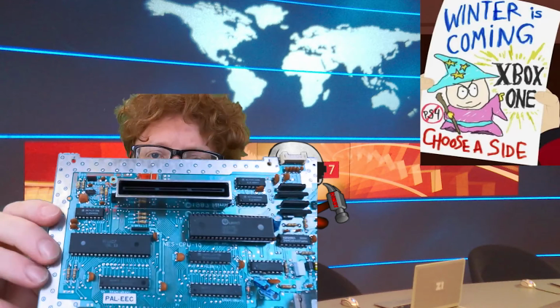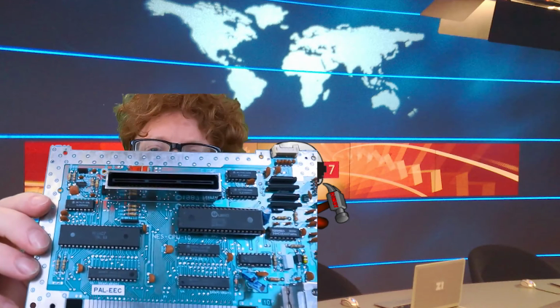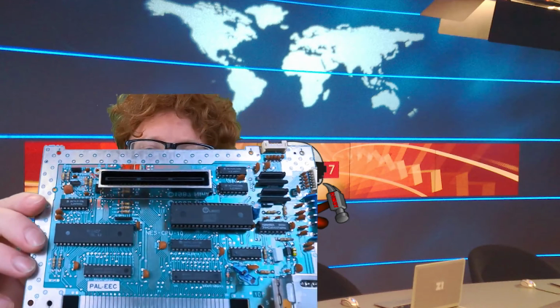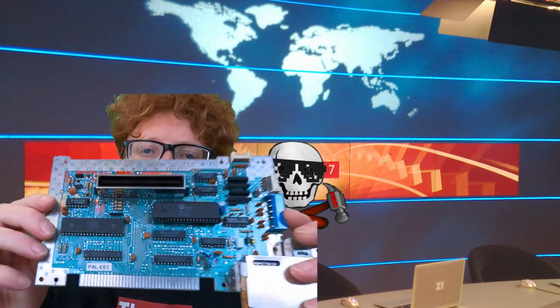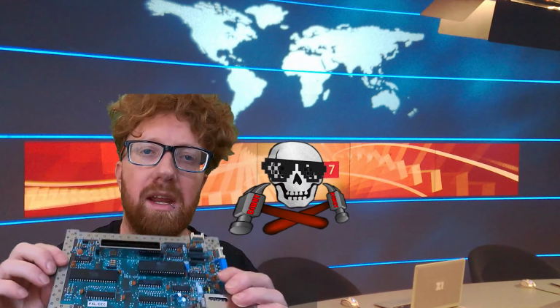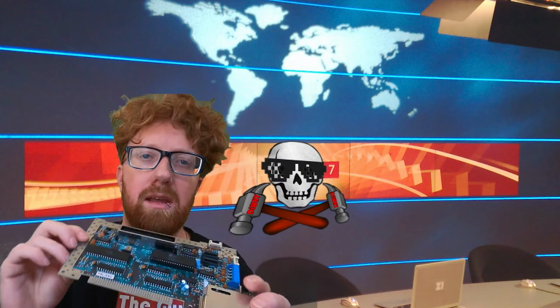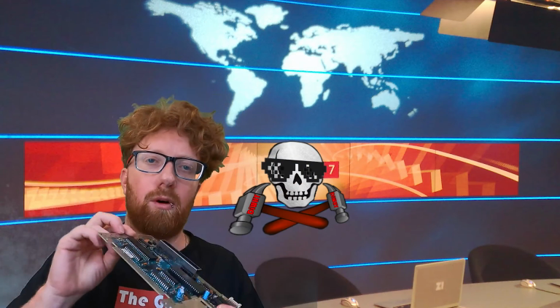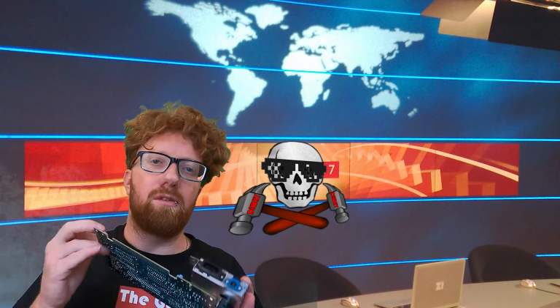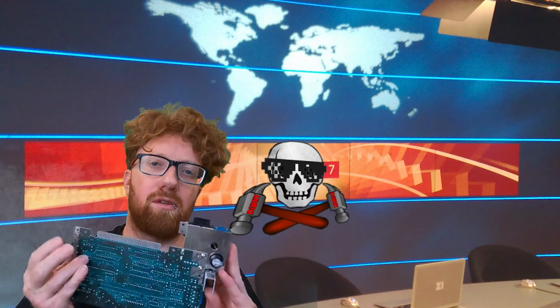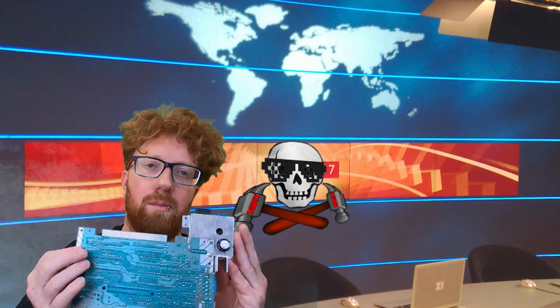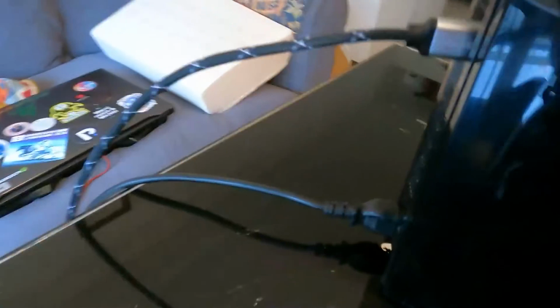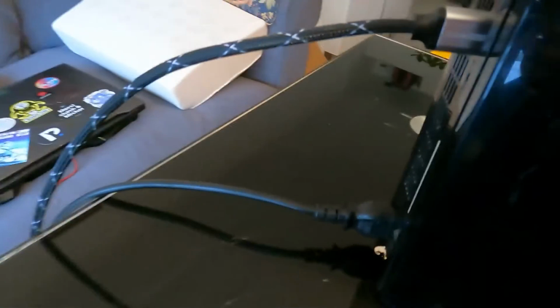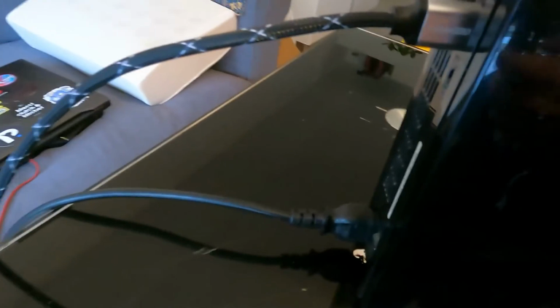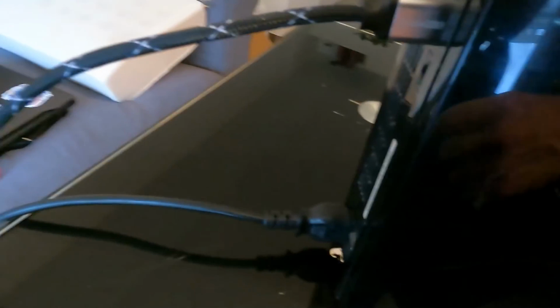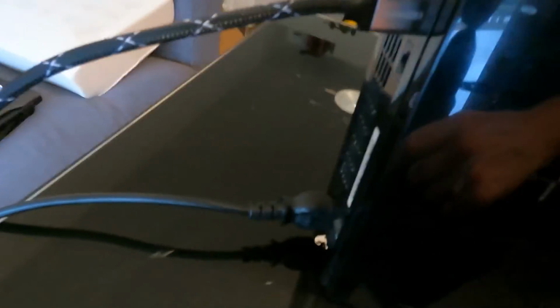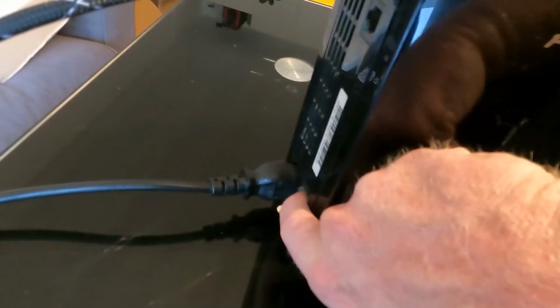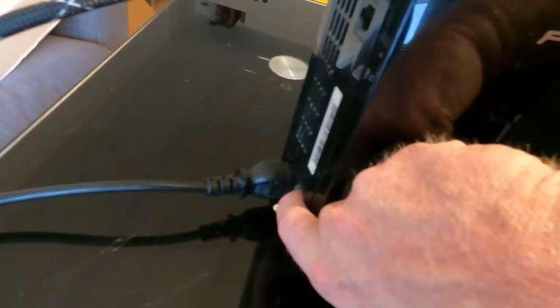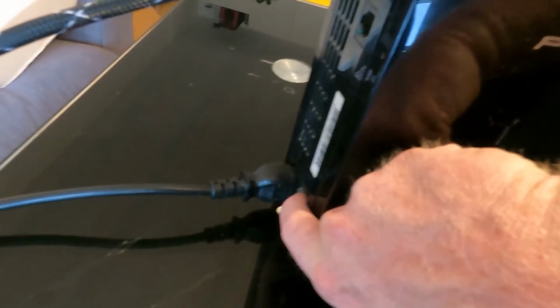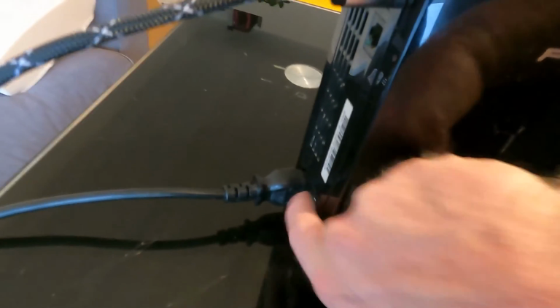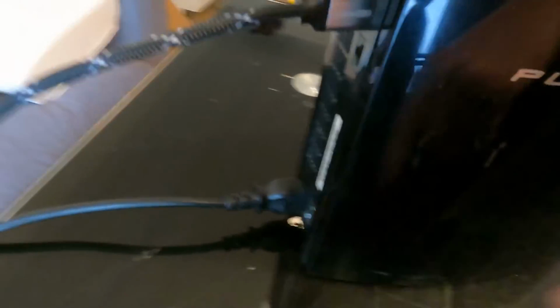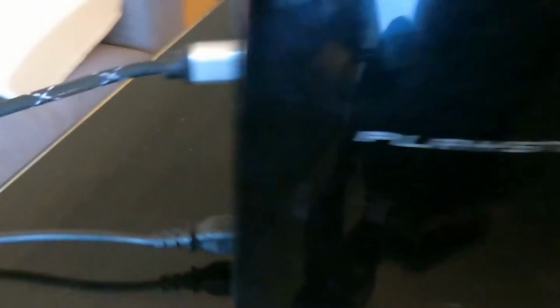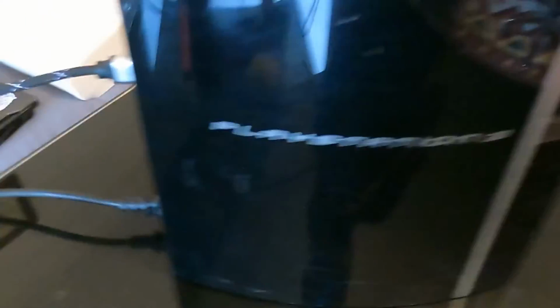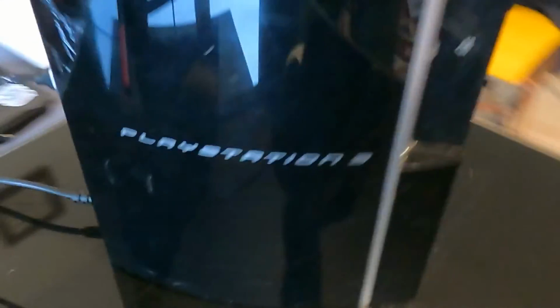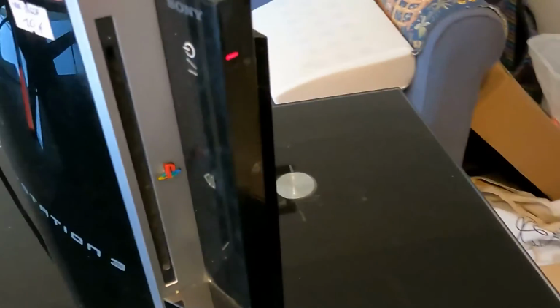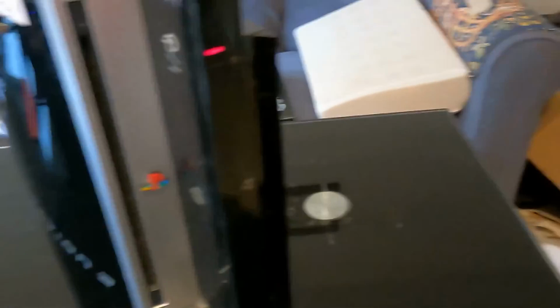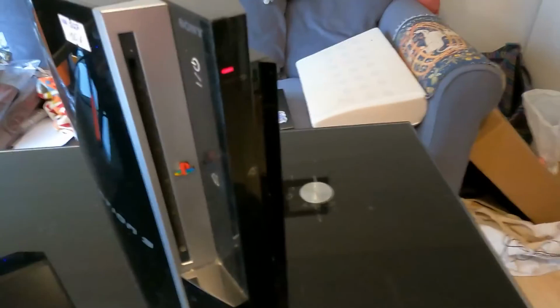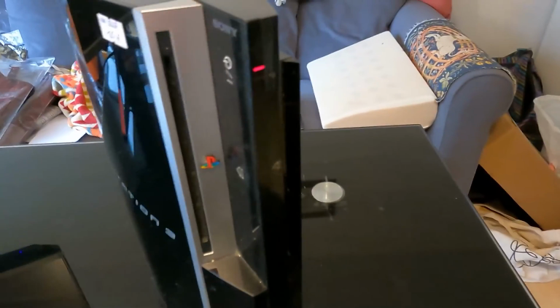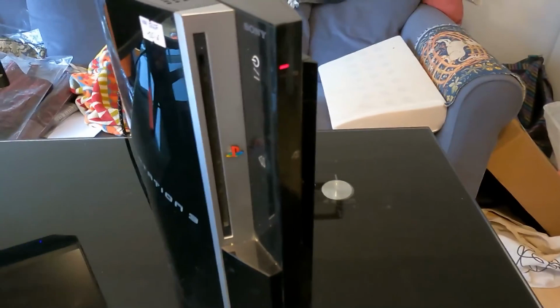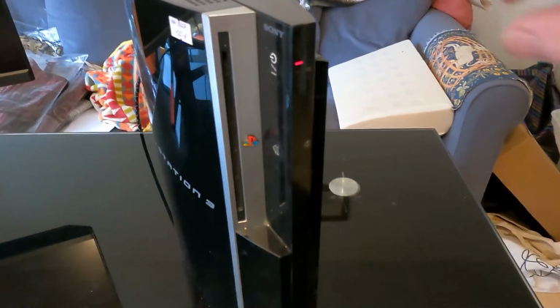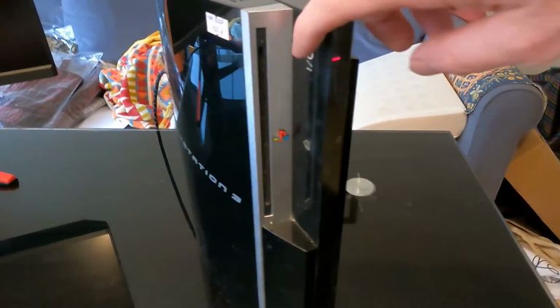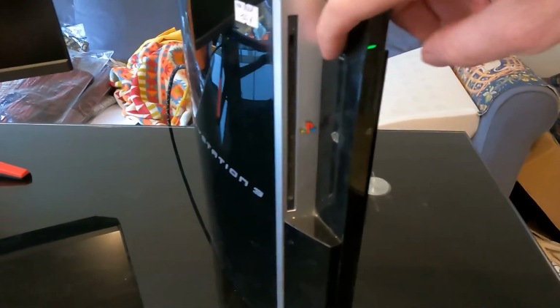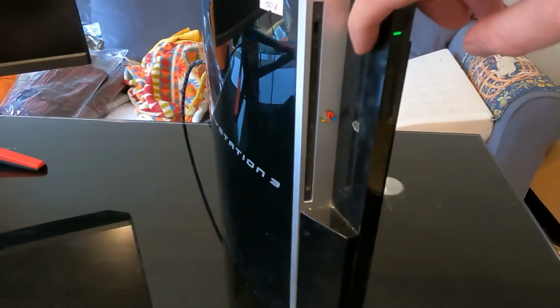I got it all plugged in, hopefully the power light comes on. Do you think it's gonna turn on guys?